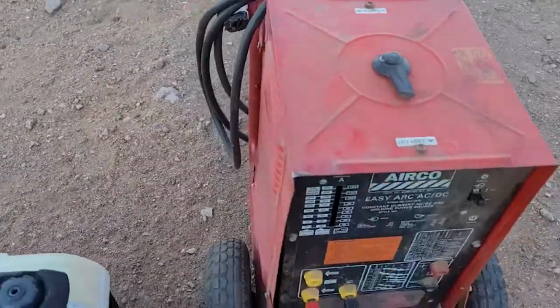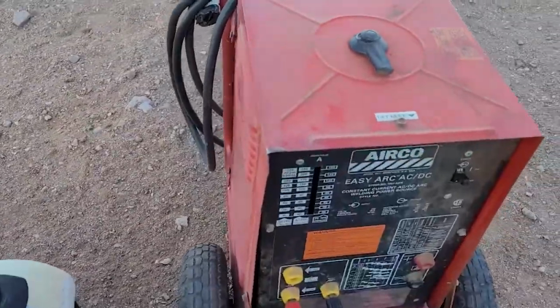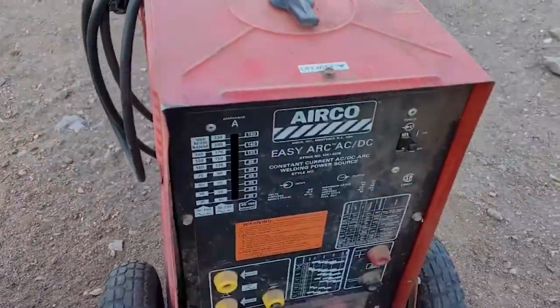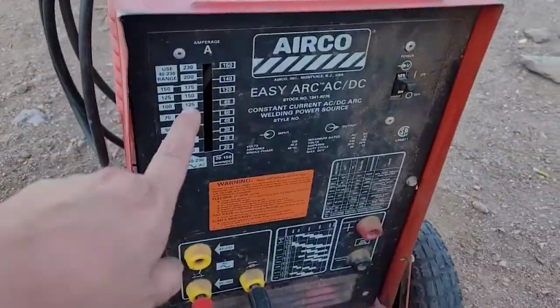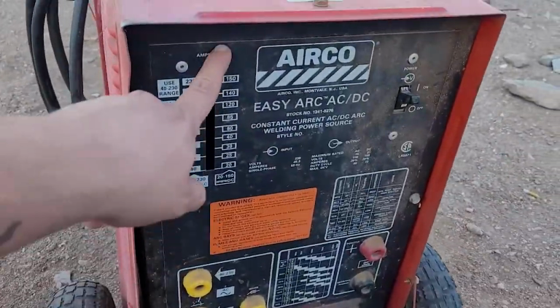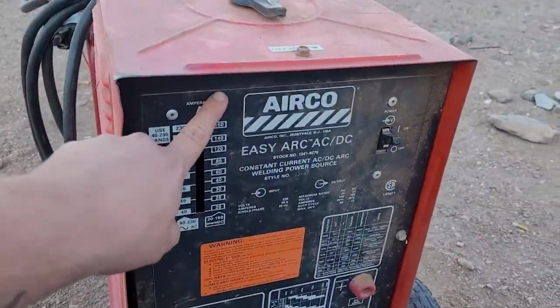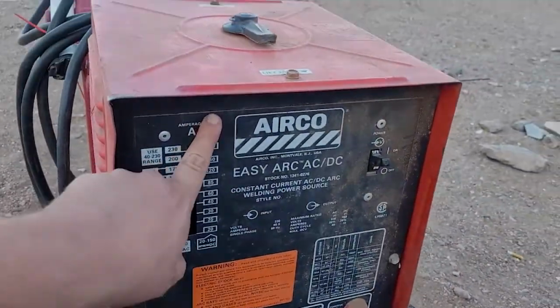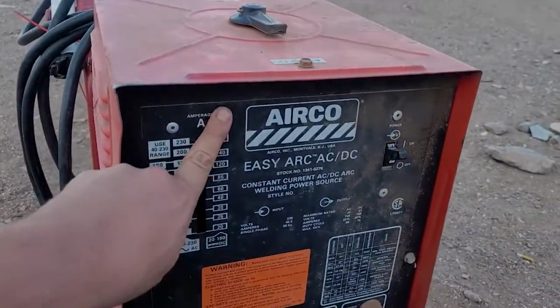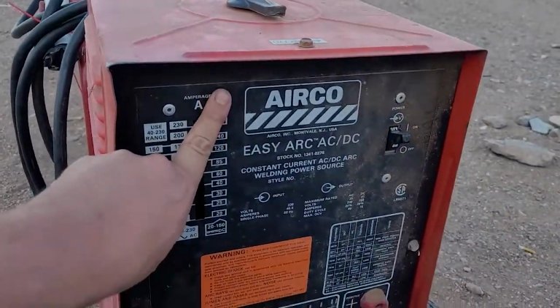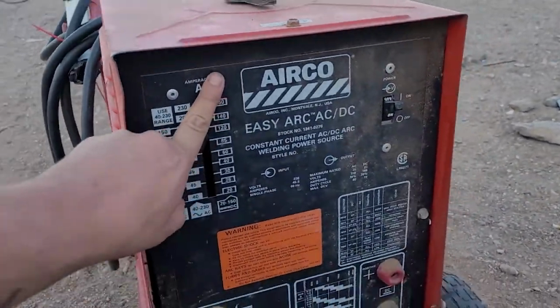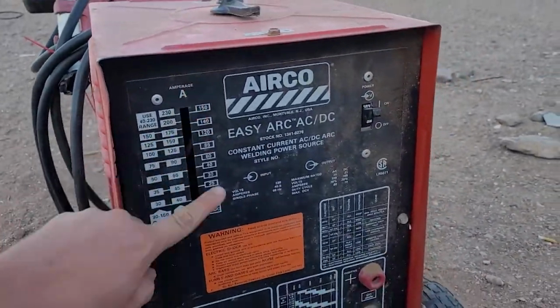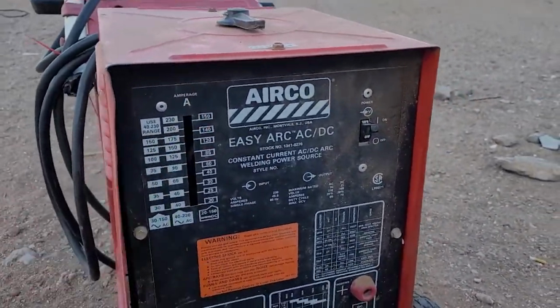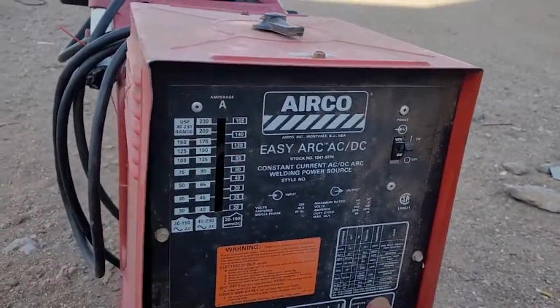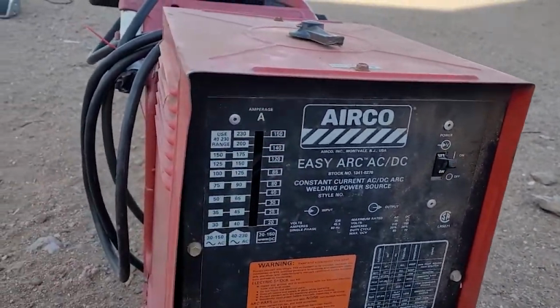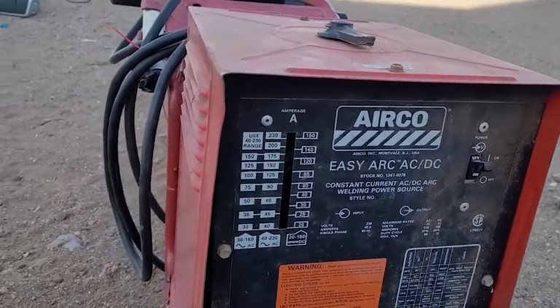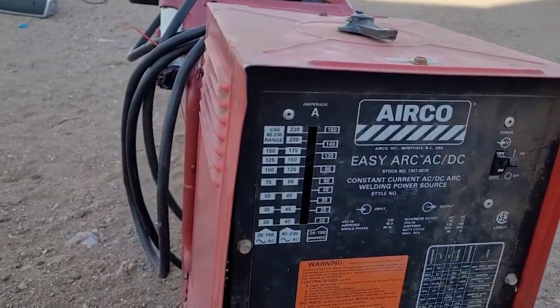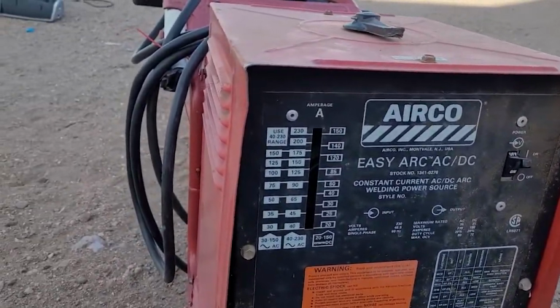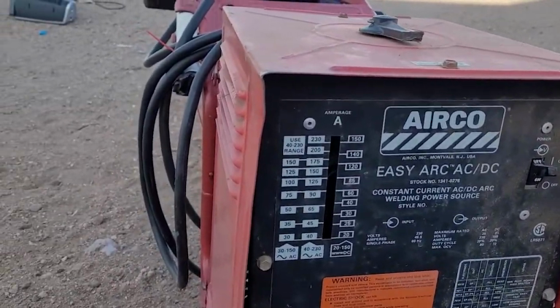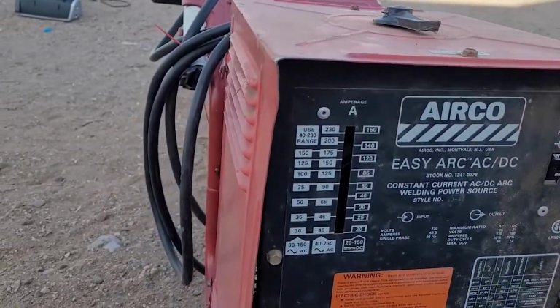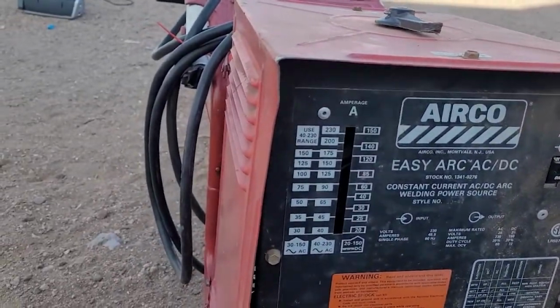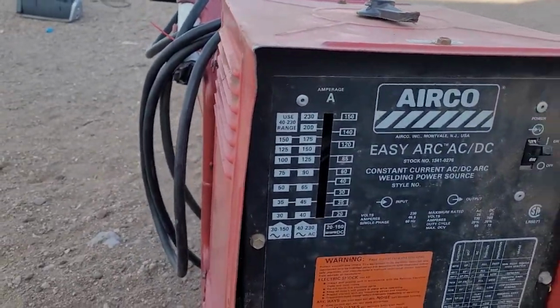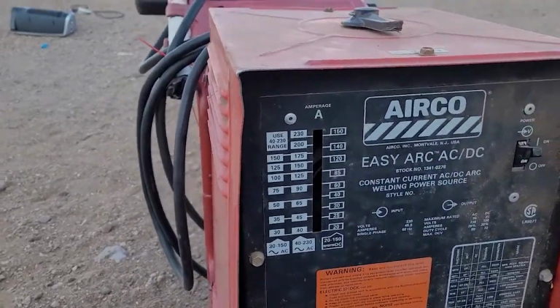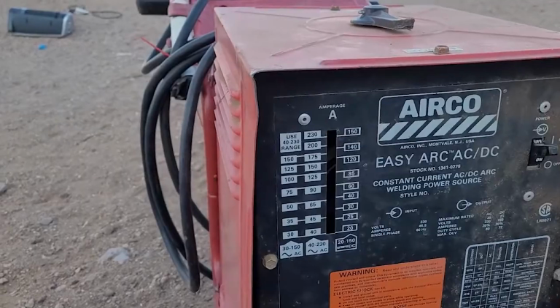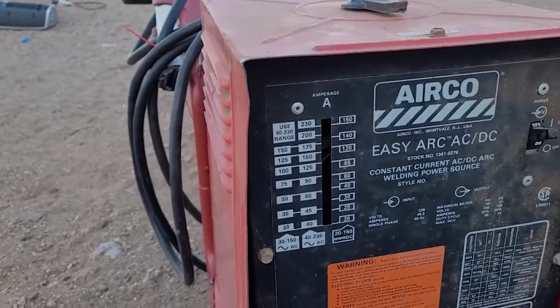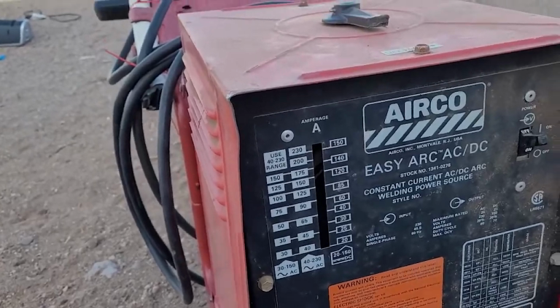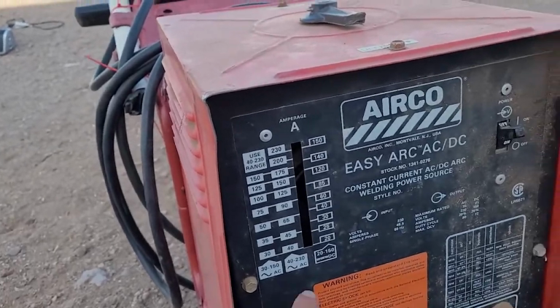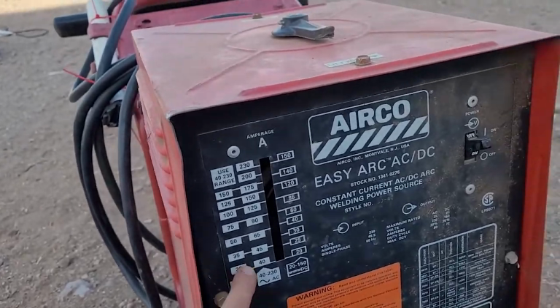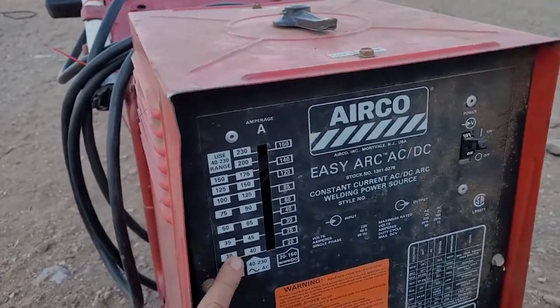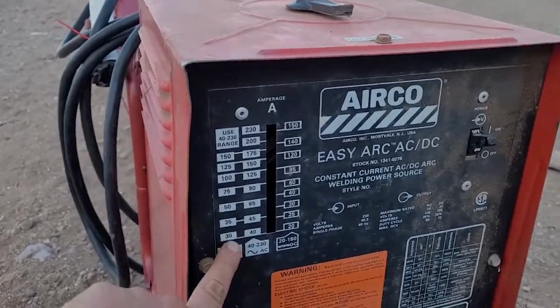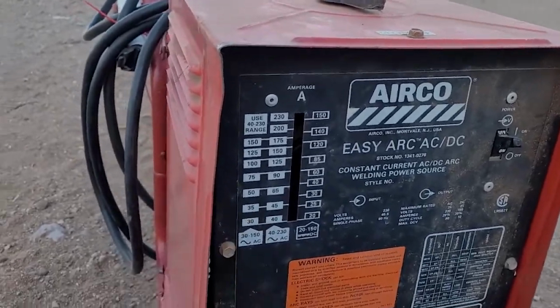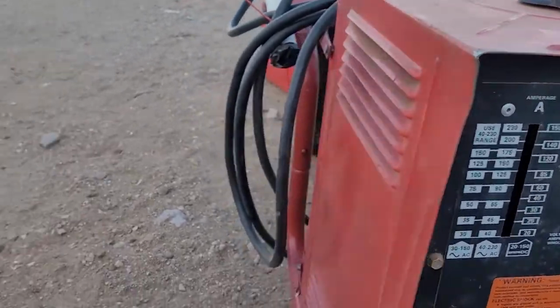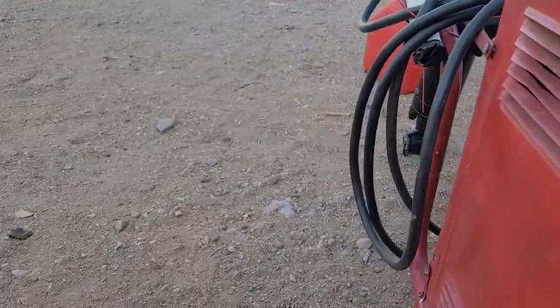Got a welder in. I need to learn how to use this thing. Paid money for it, don't know how to use it.